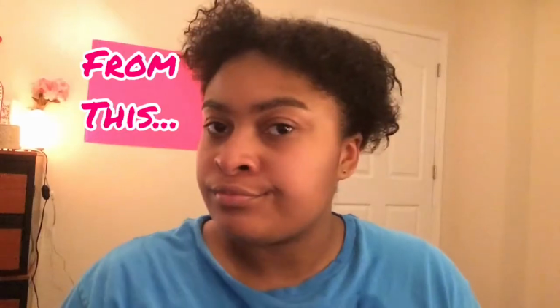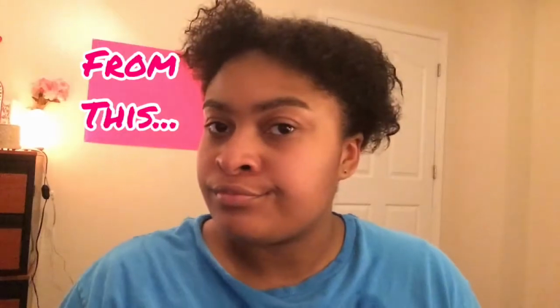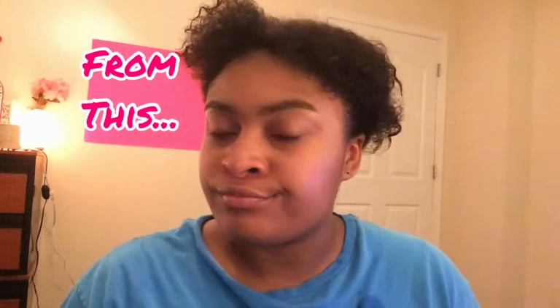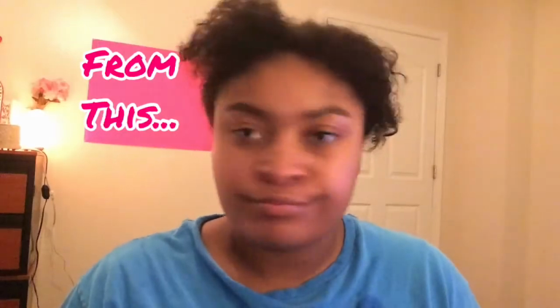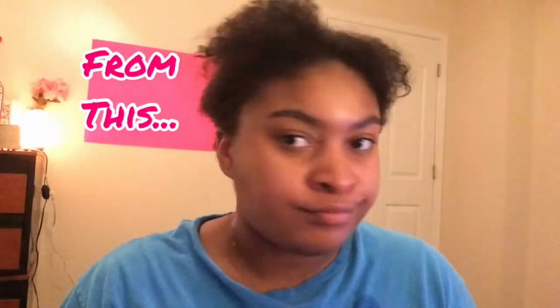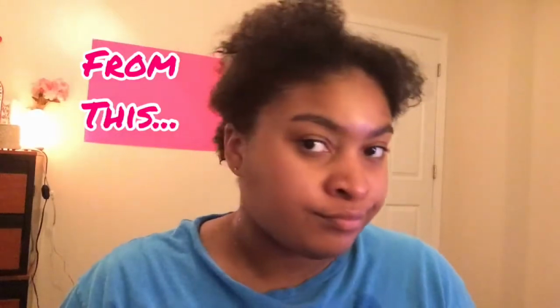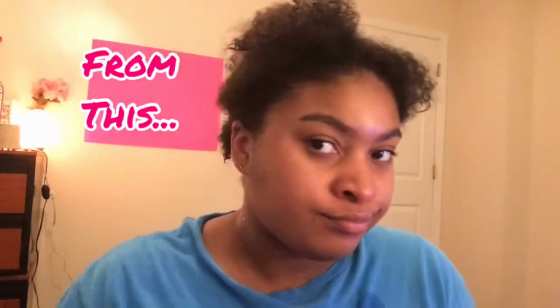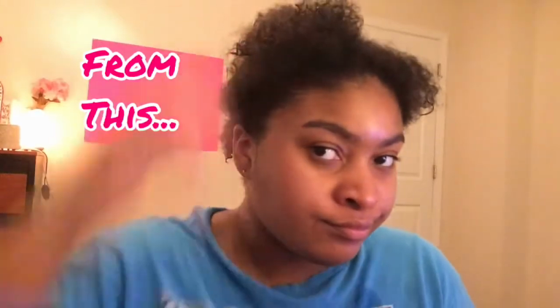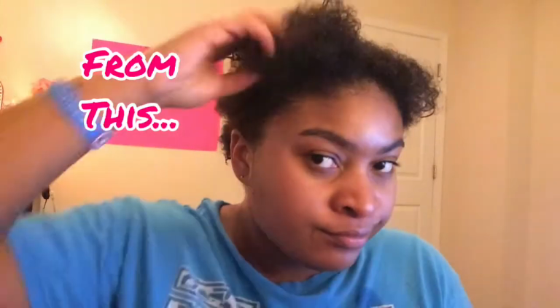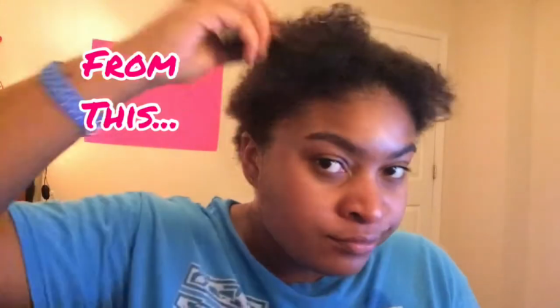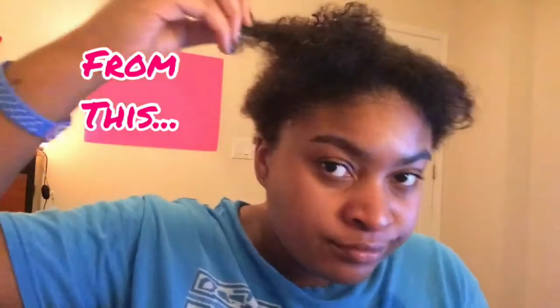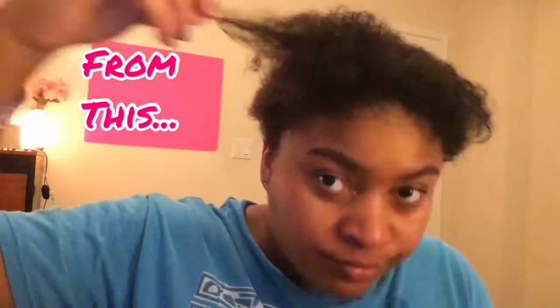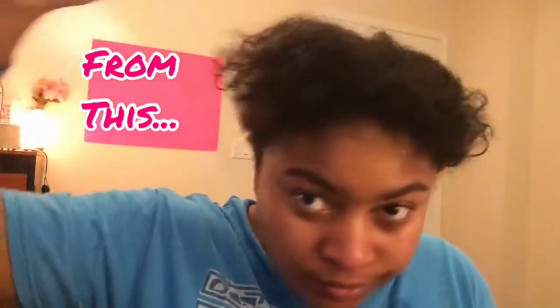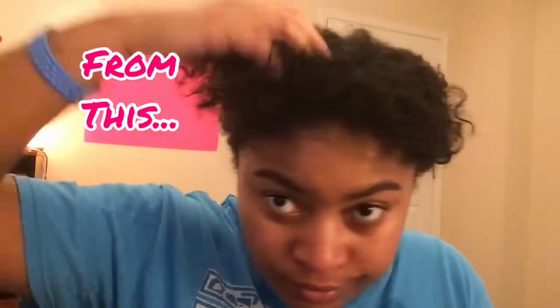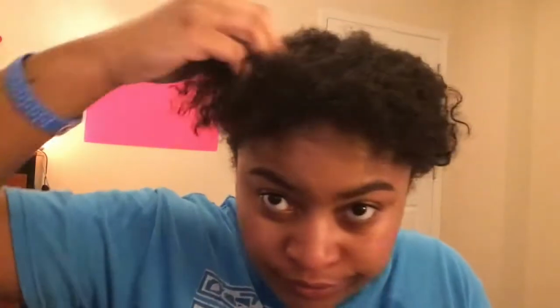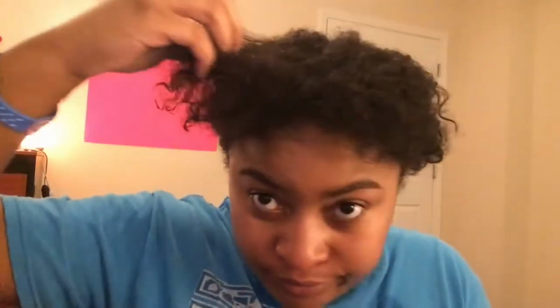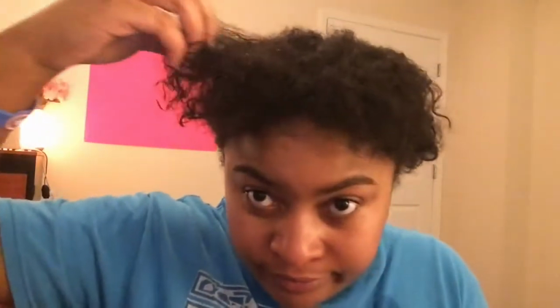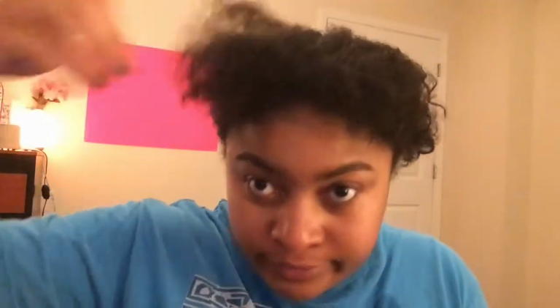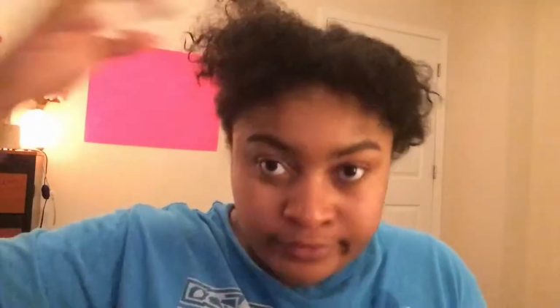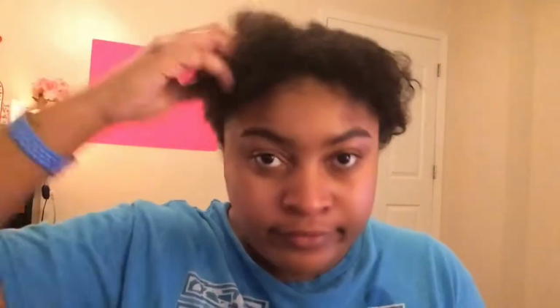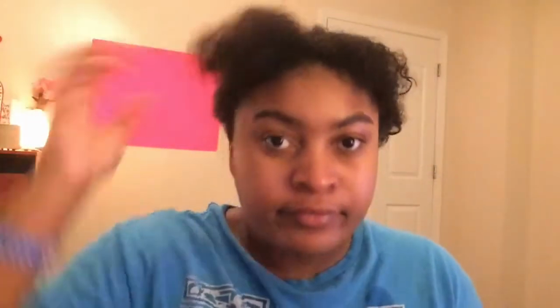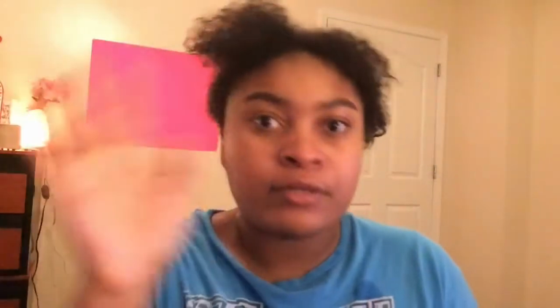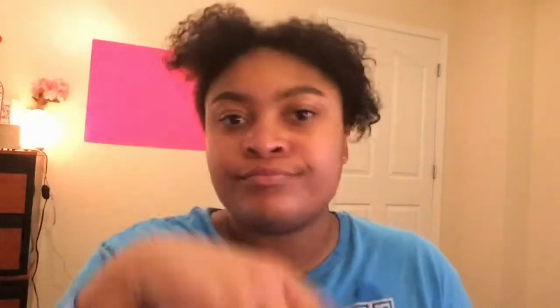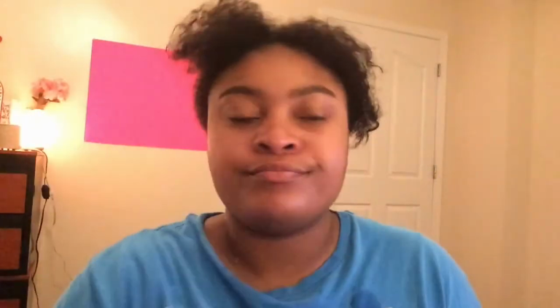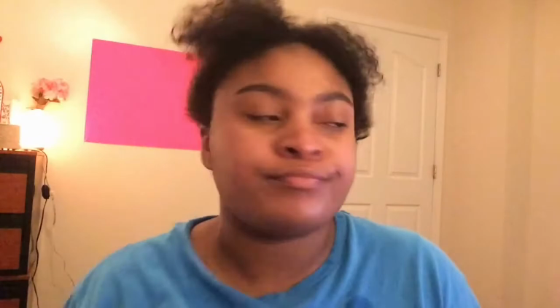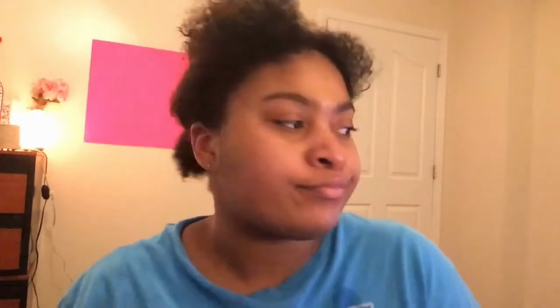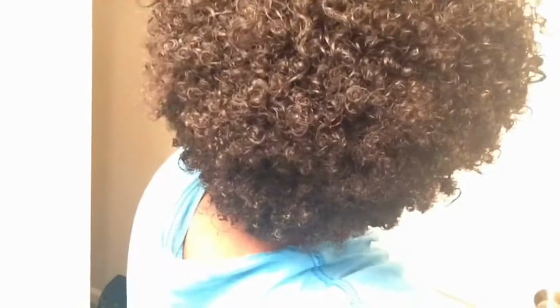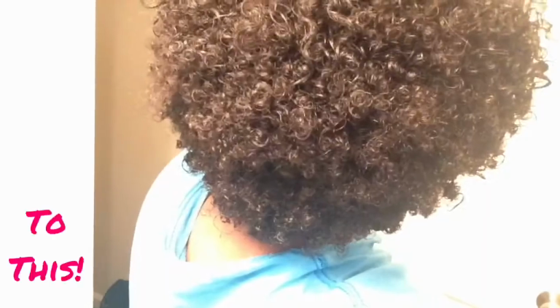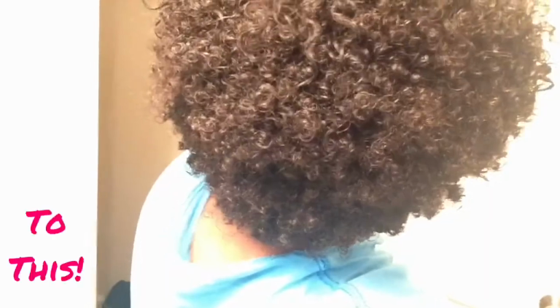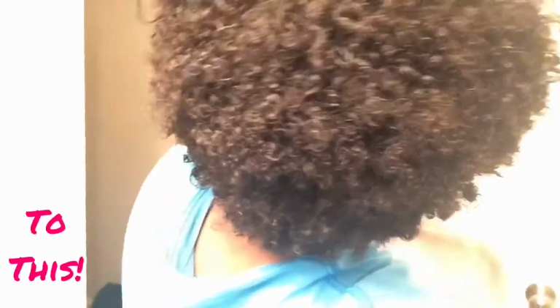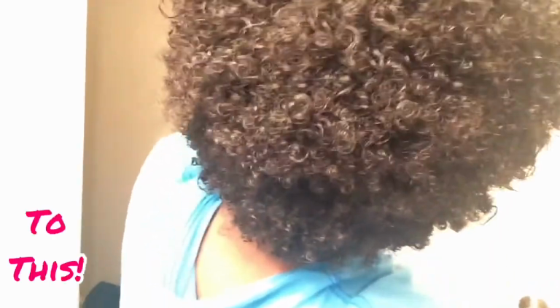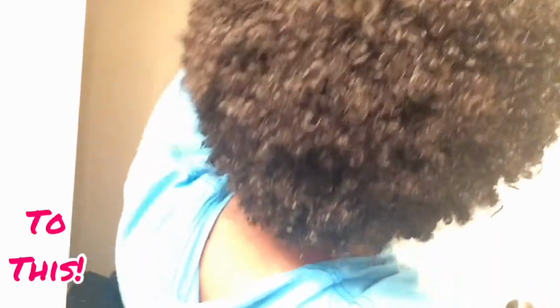Hey YouTube! In this hair tutorial, I'm going to show you how to do a bum wash and go on hair that has no chemicals. Stay tuned!